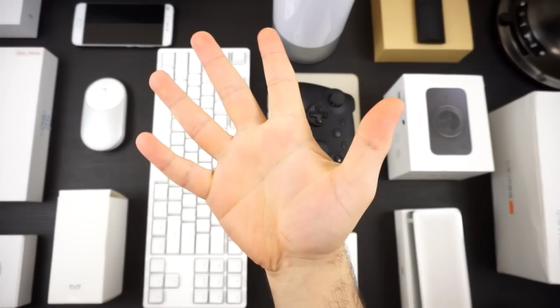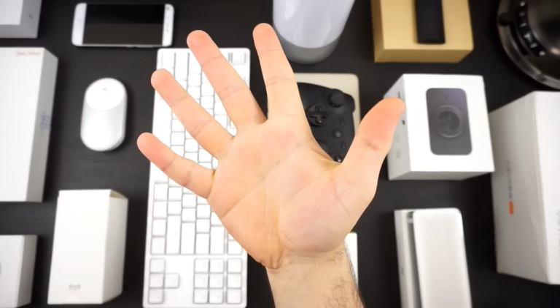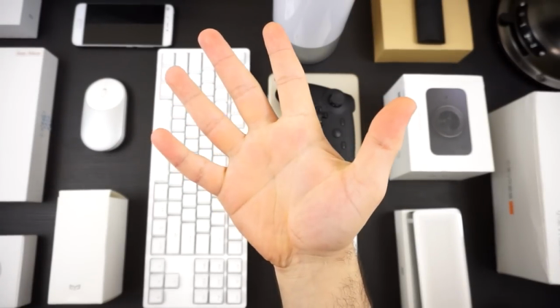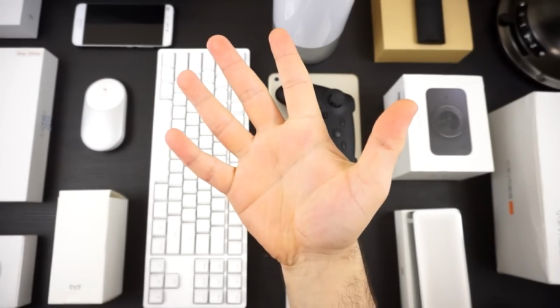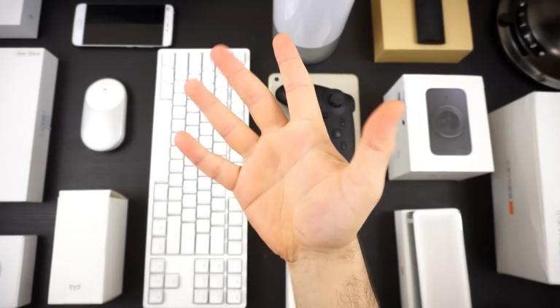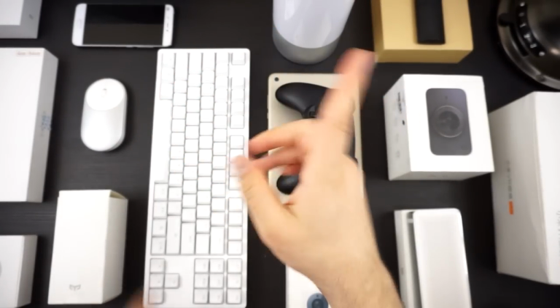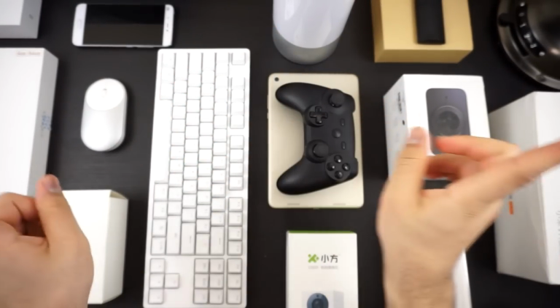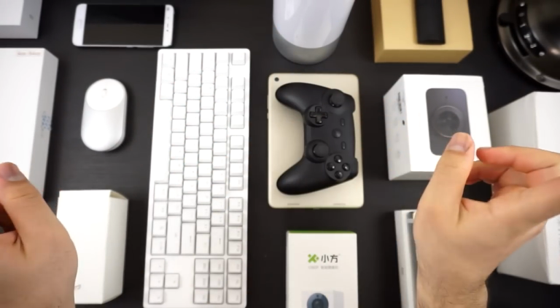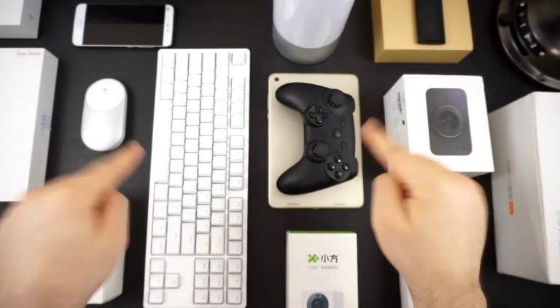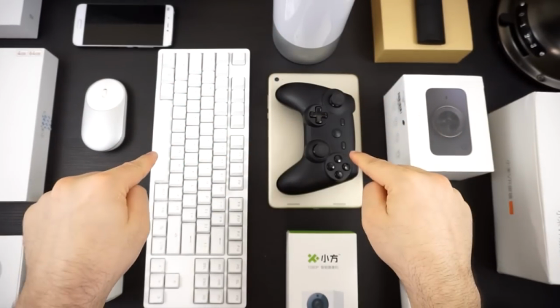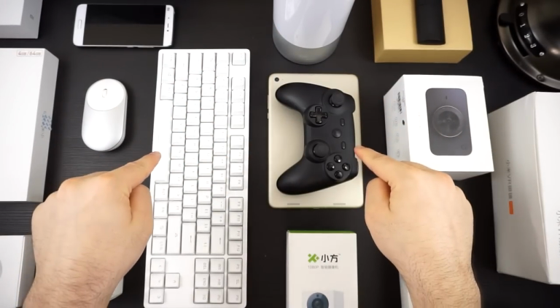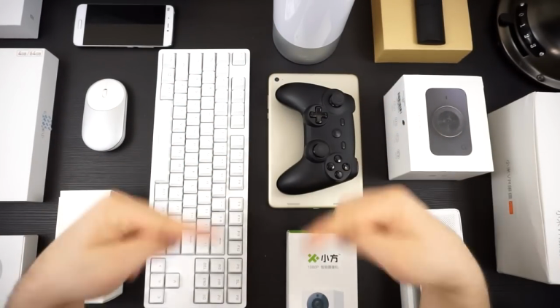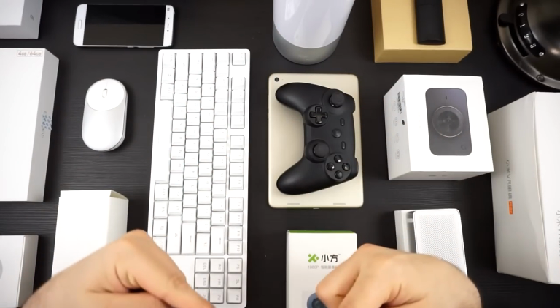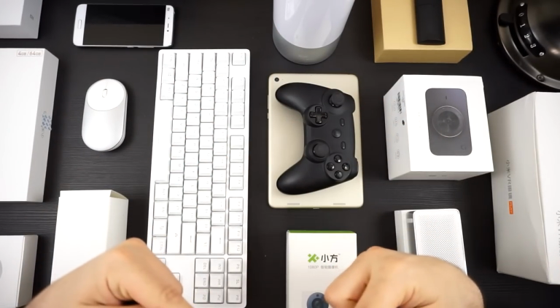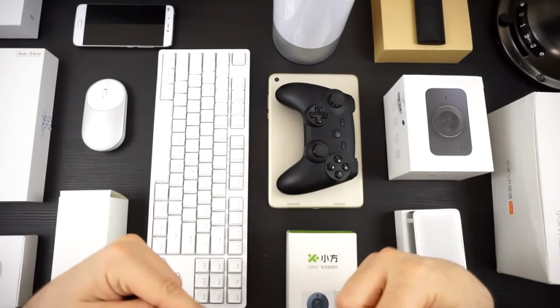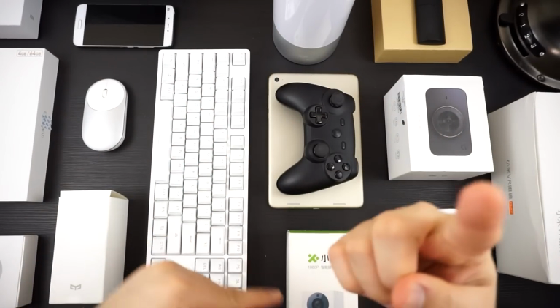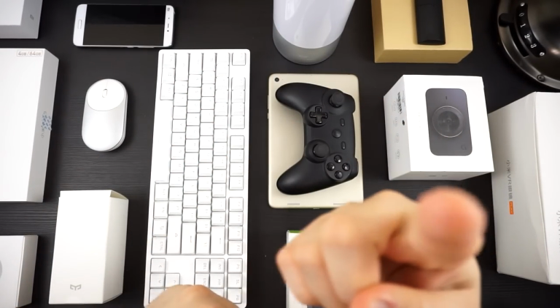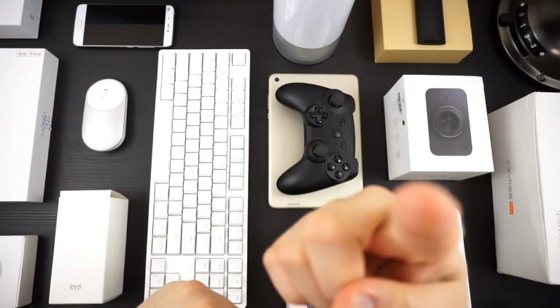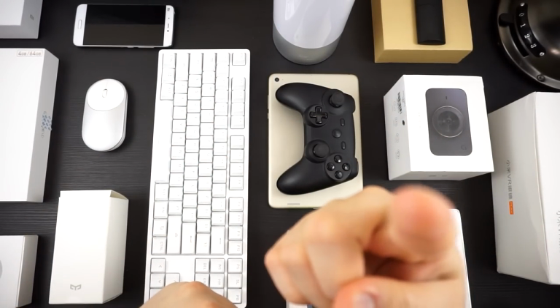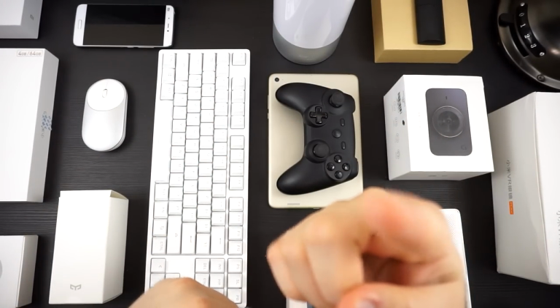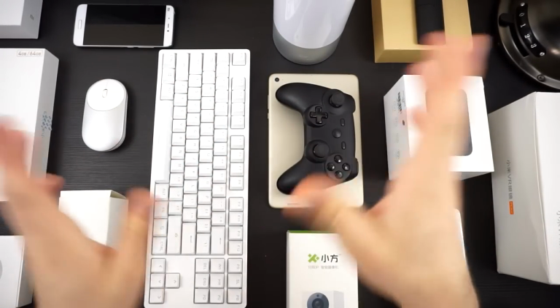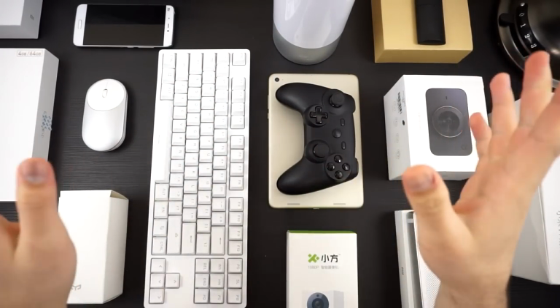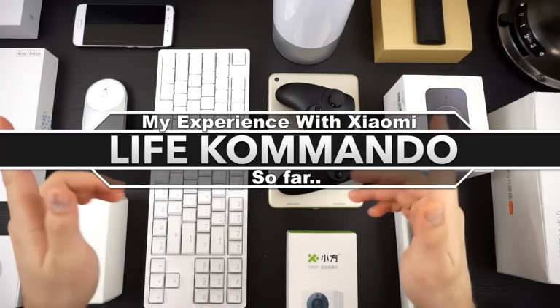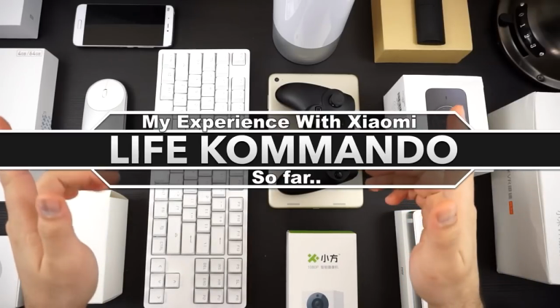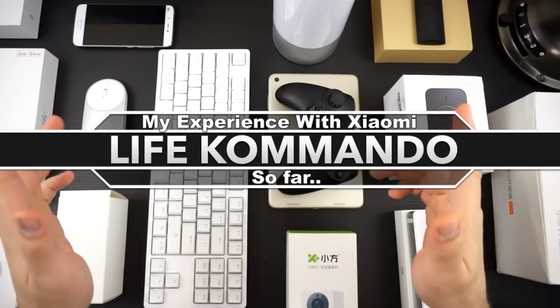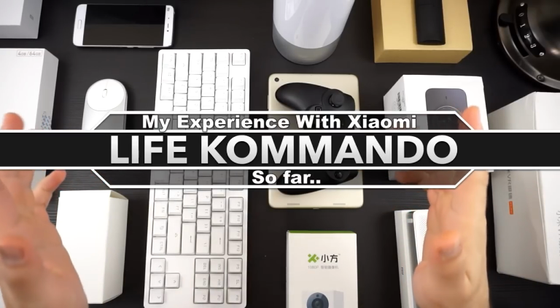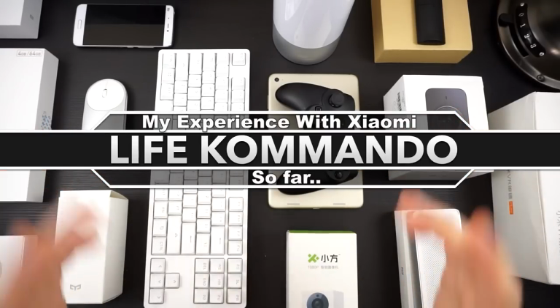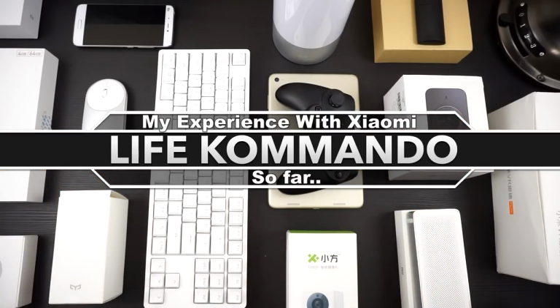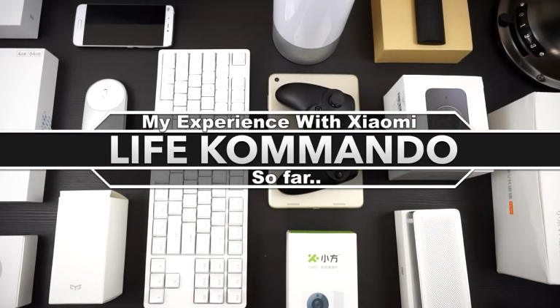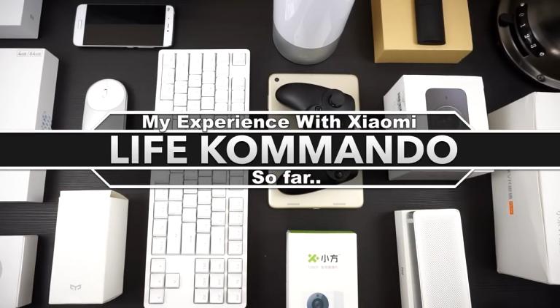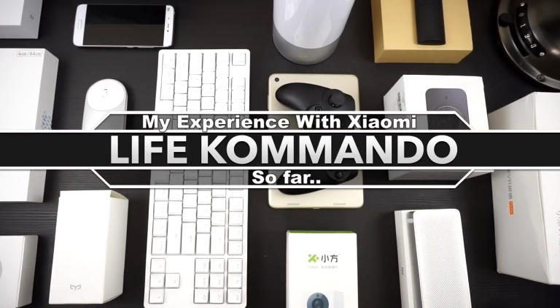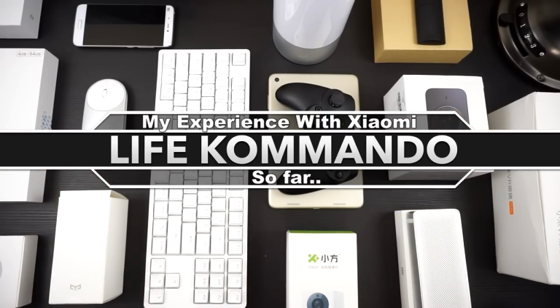Hey, what do you know? New lights, new table, new microphone, and a new camera angle. Hey, how's it going guys?